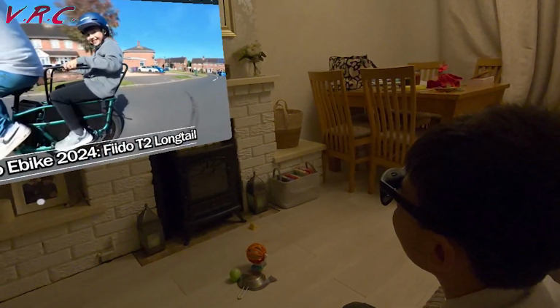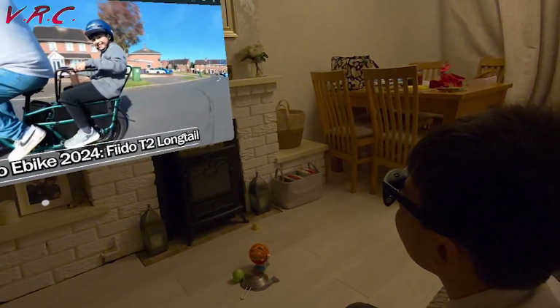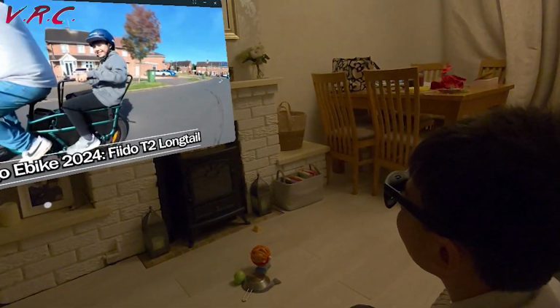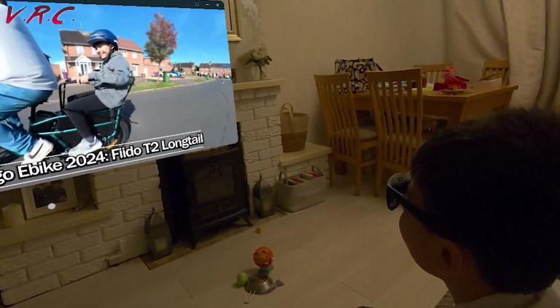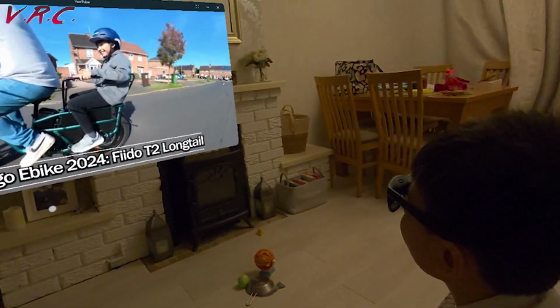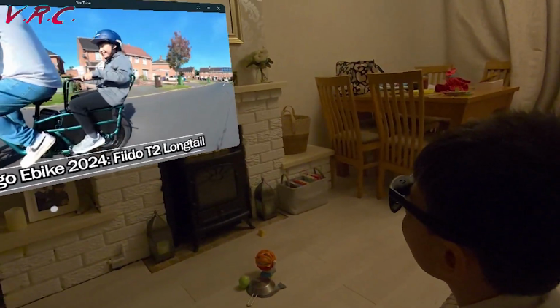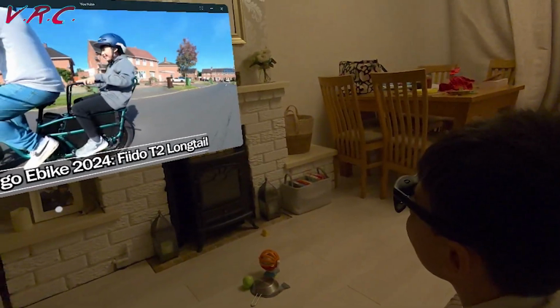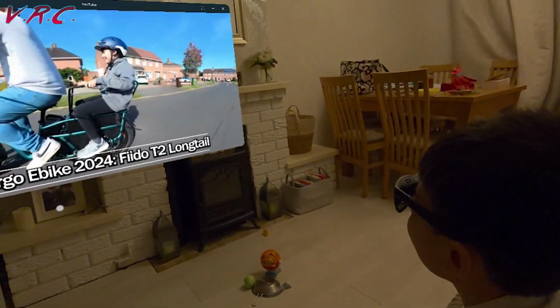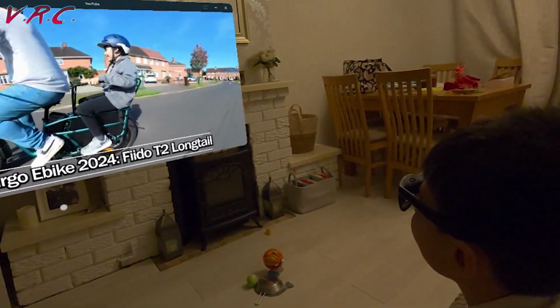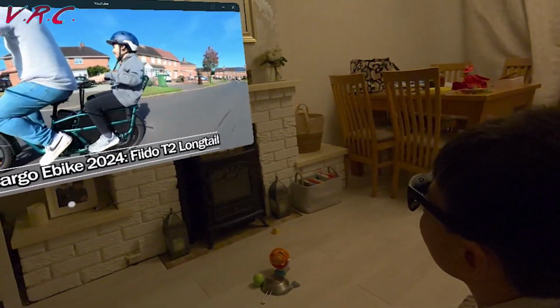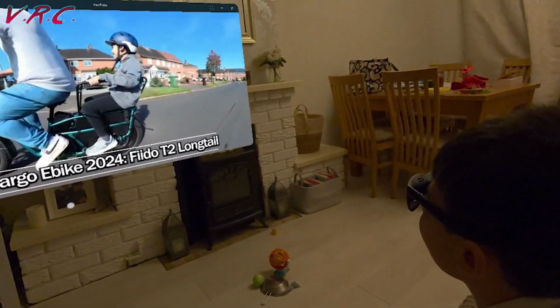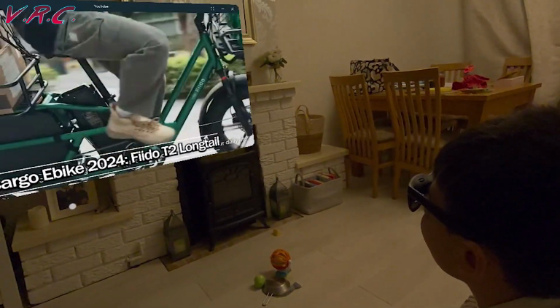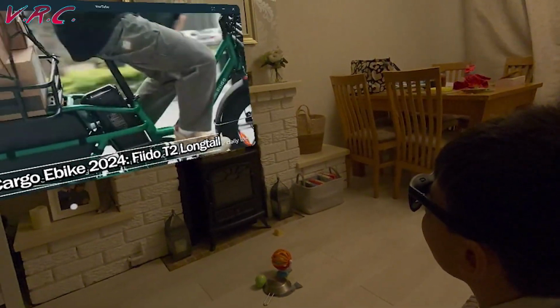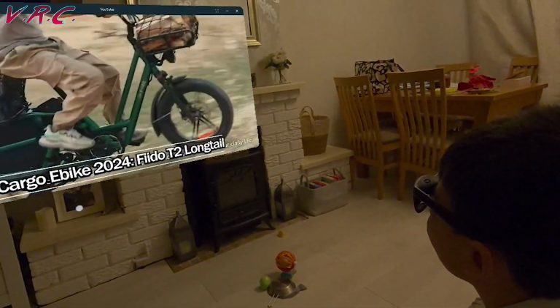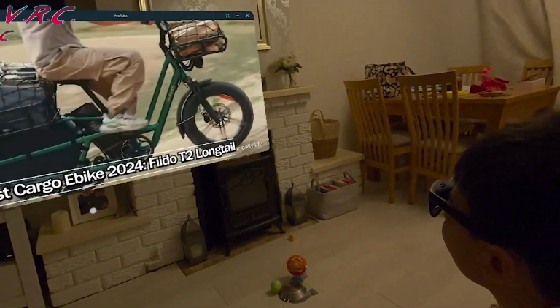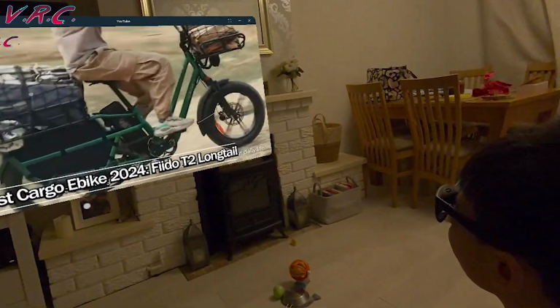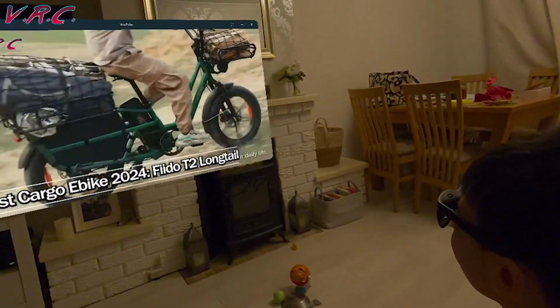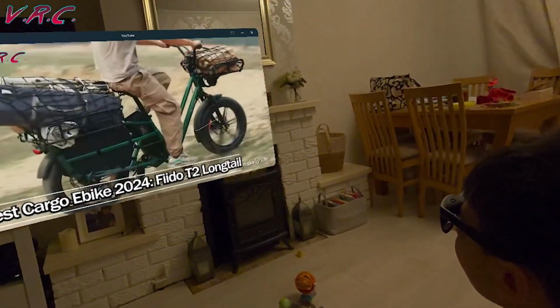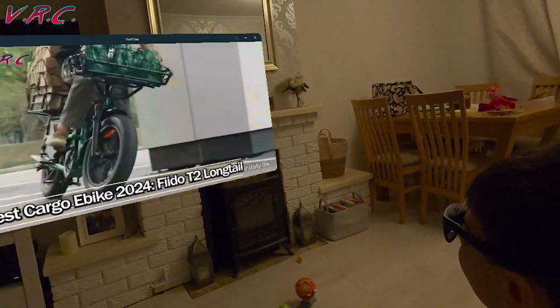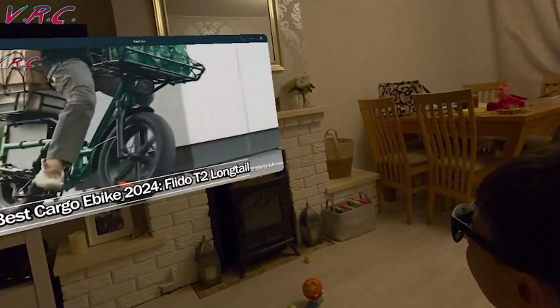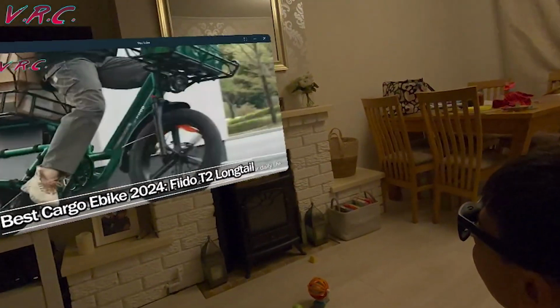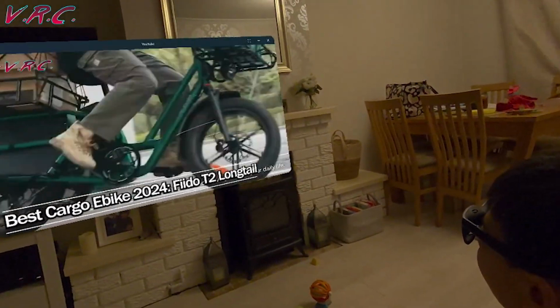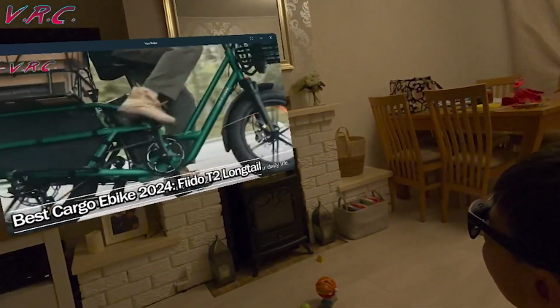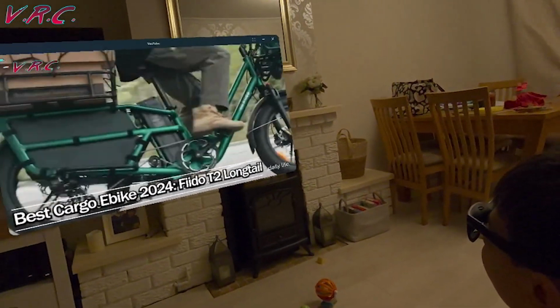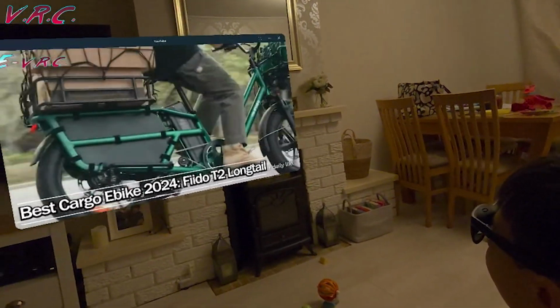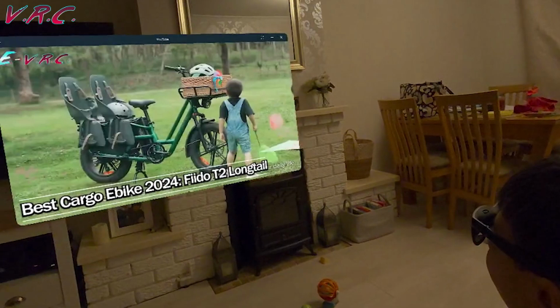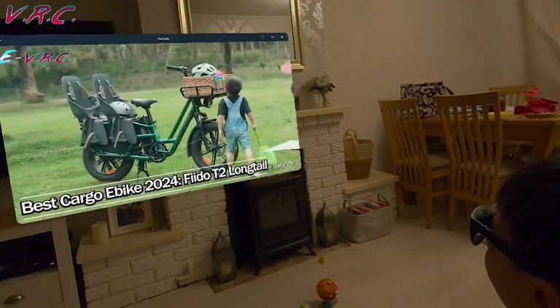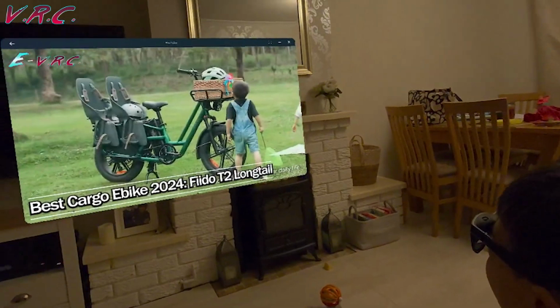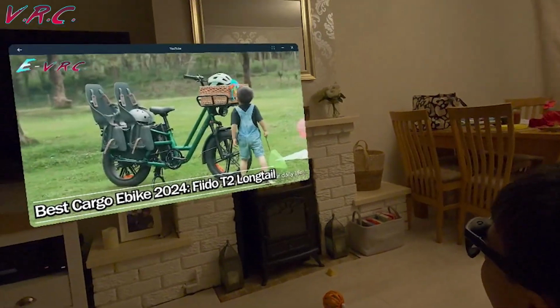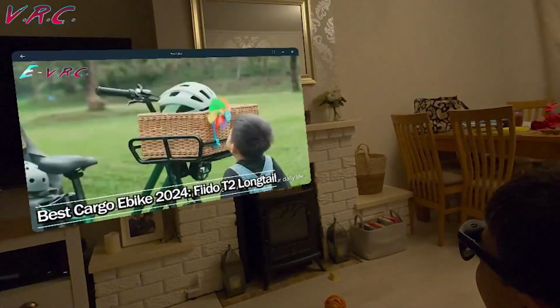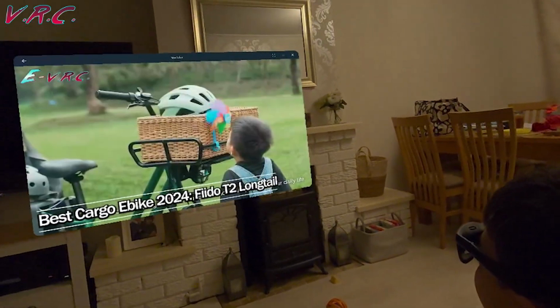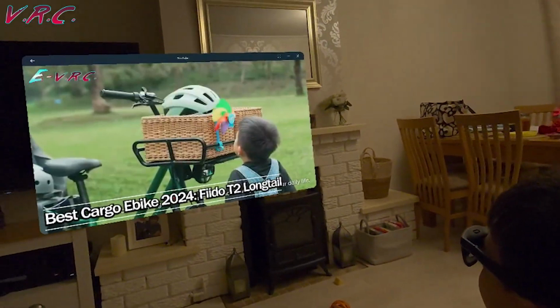The only way I can really show you is to film through the glasses, which I might have a go at for the review, but until then this is the idea — this is what it looks like.